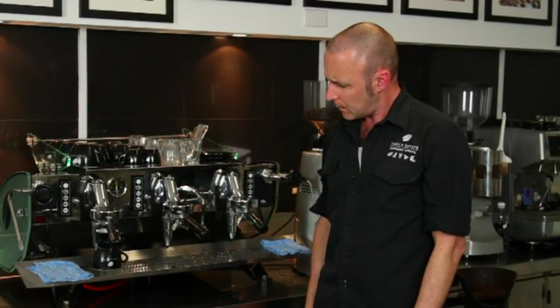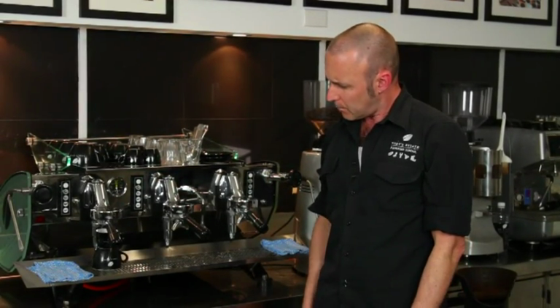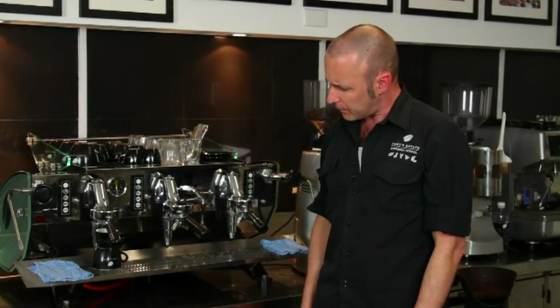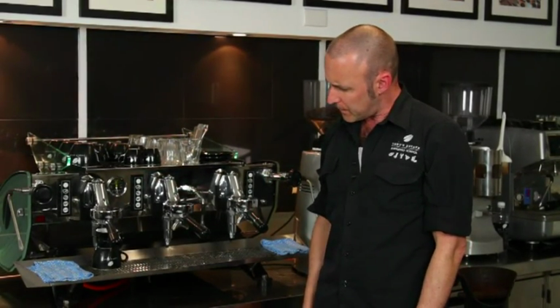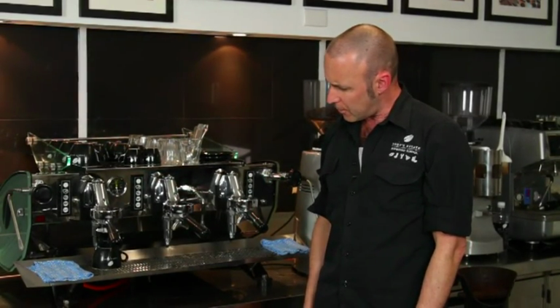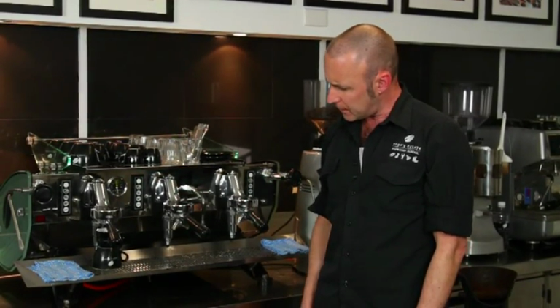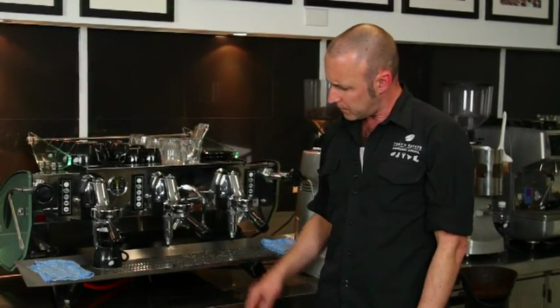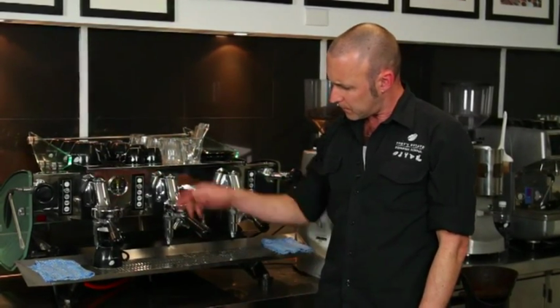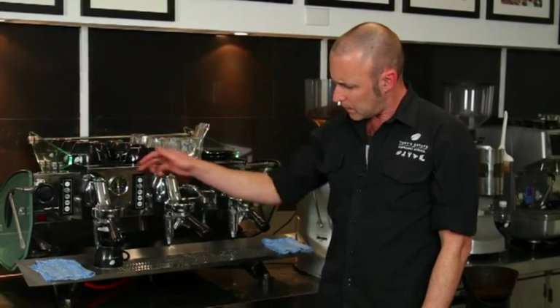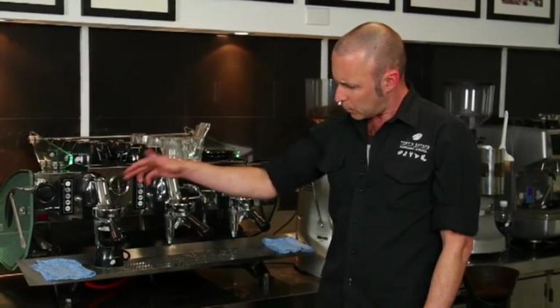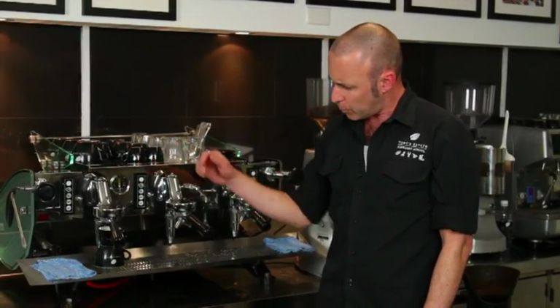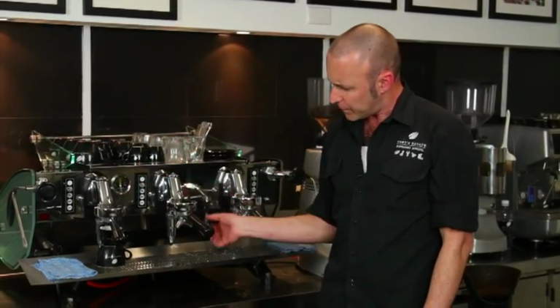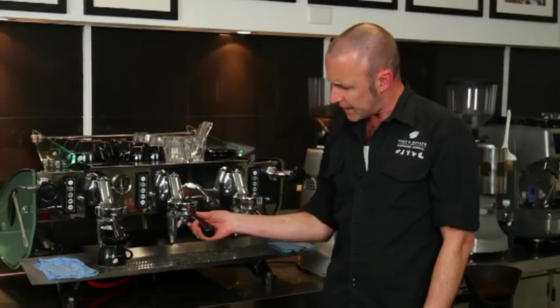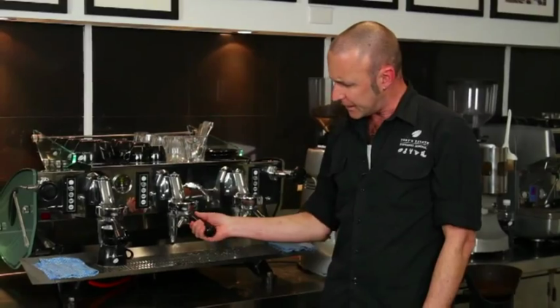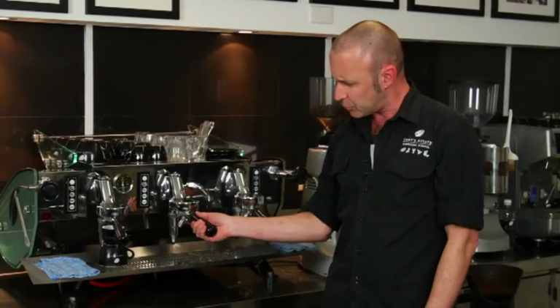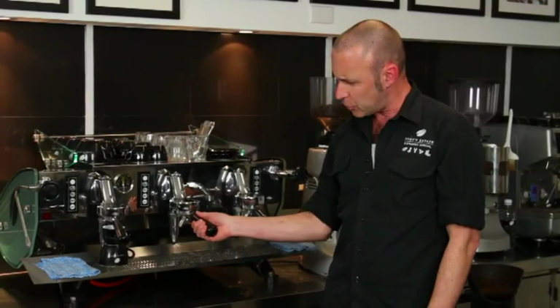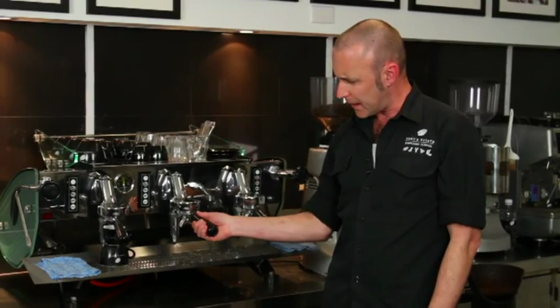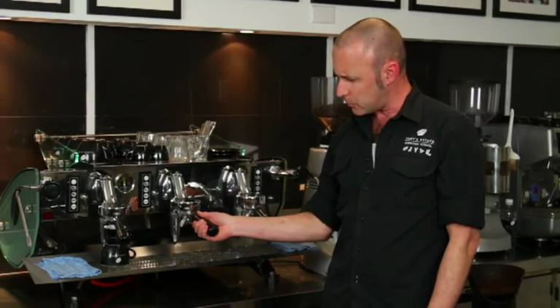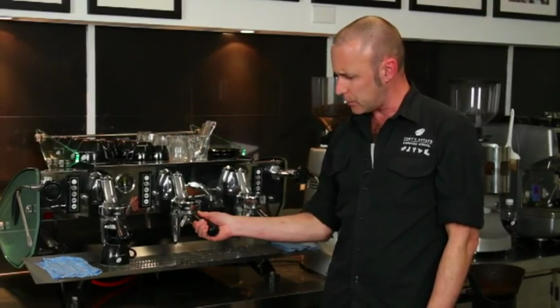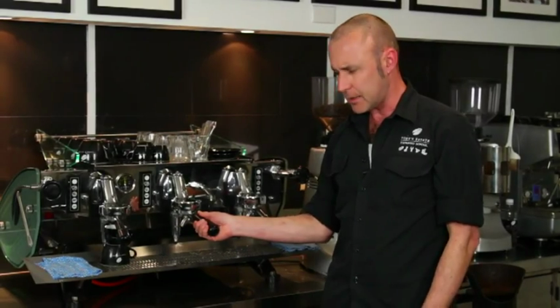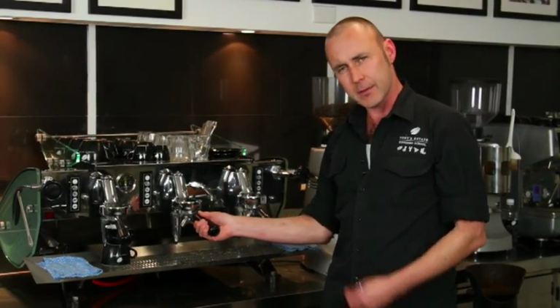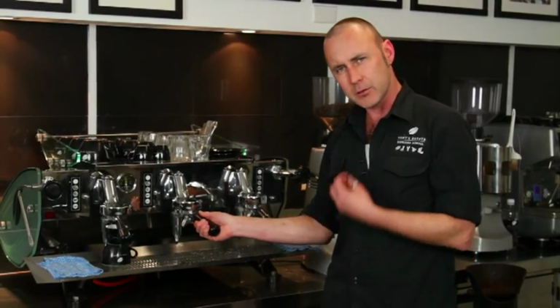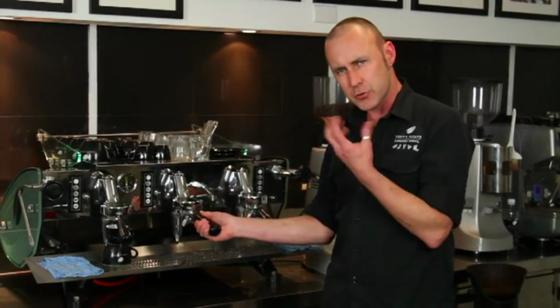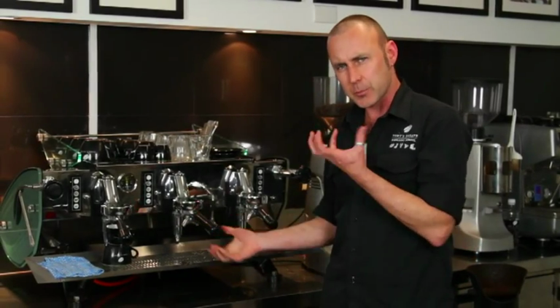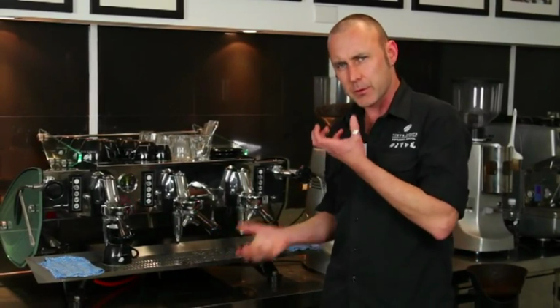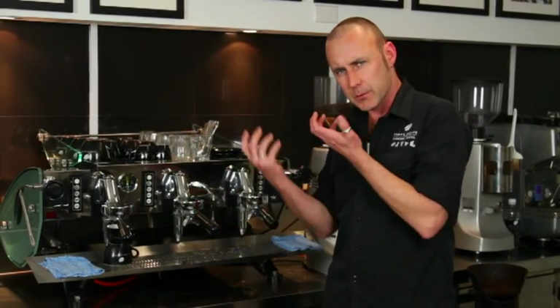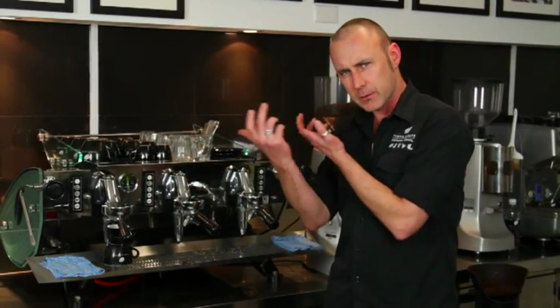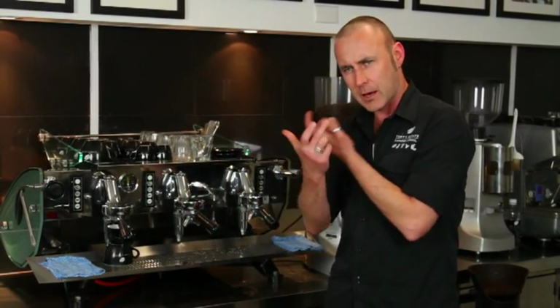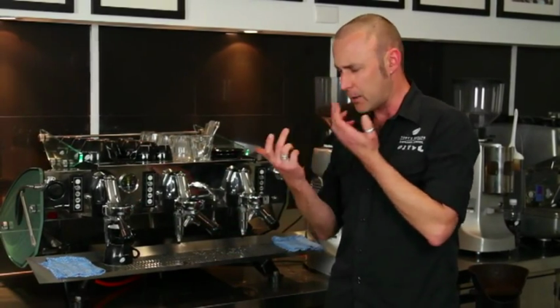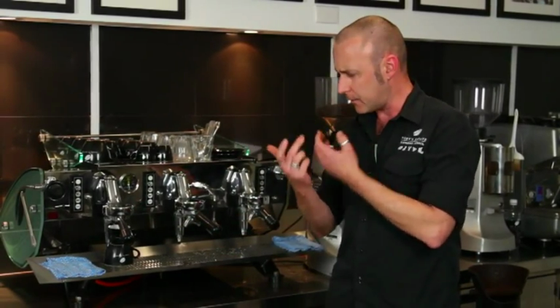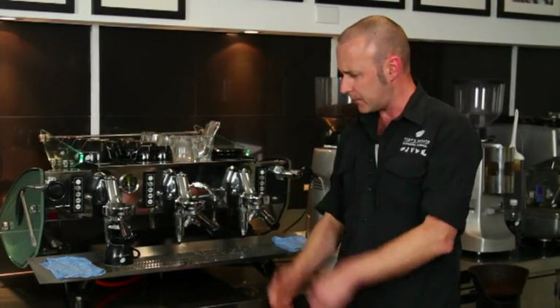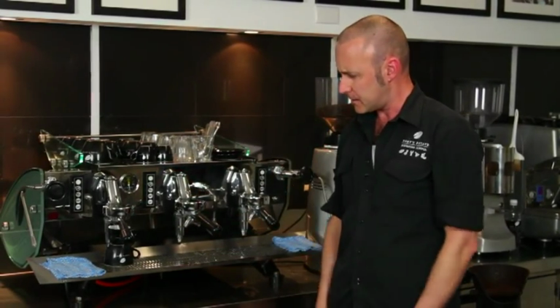But from there on in, with the naked group handle, you get these drips start around the edge and wind up in the middle, evening up to a nice even pour.